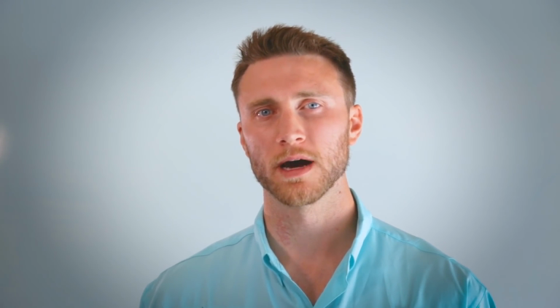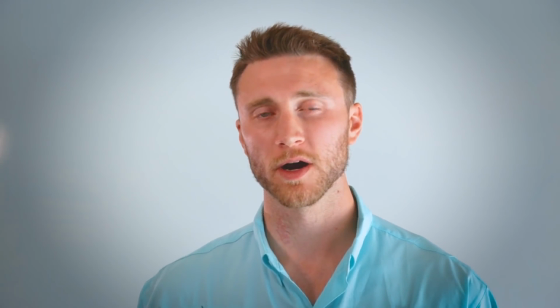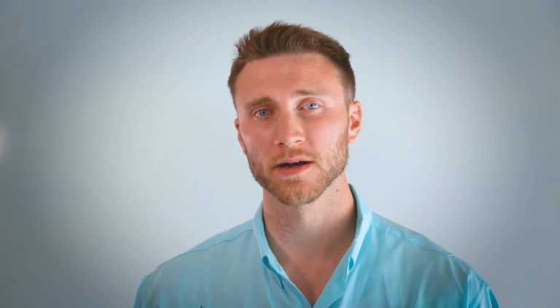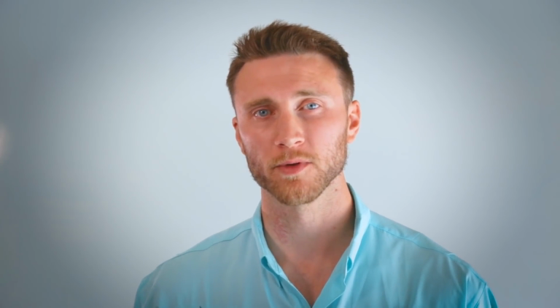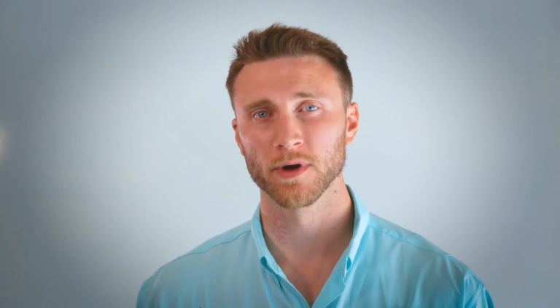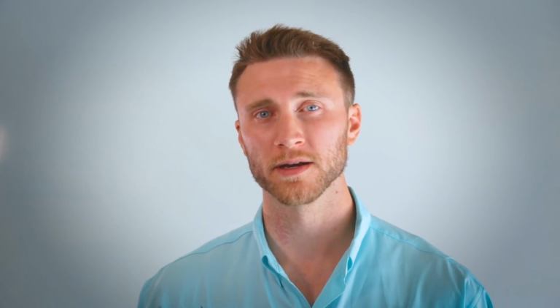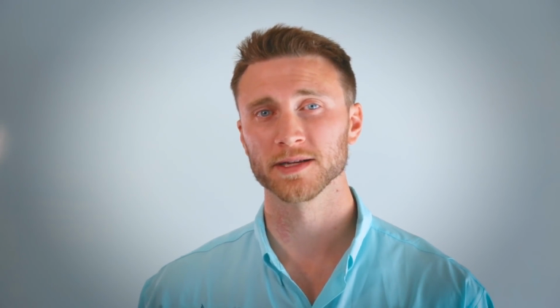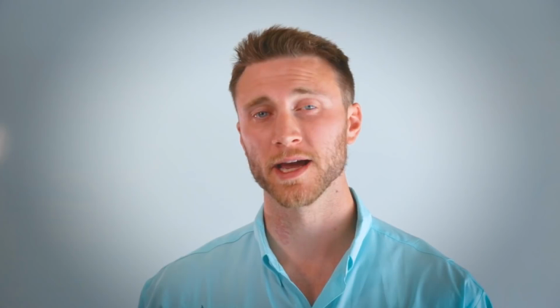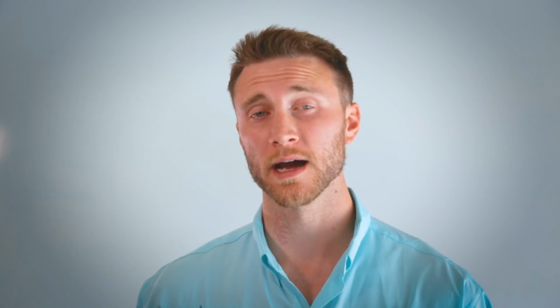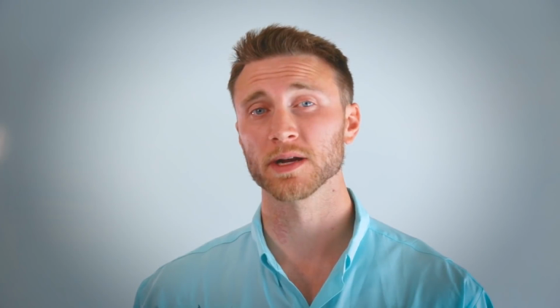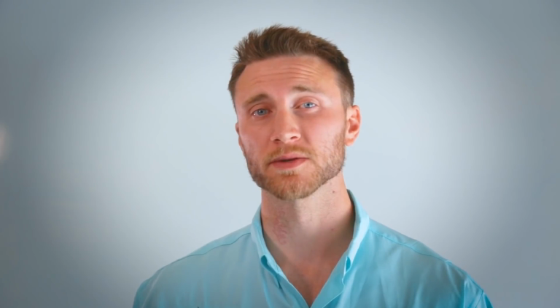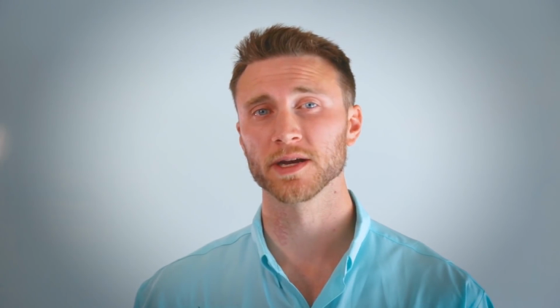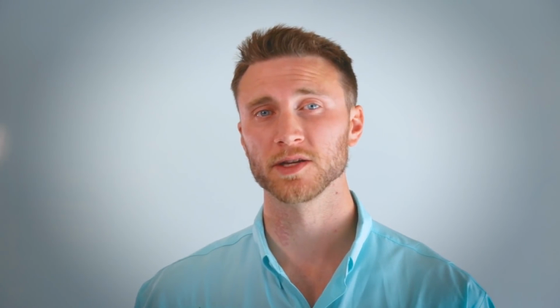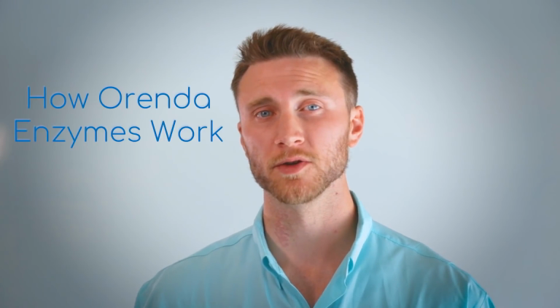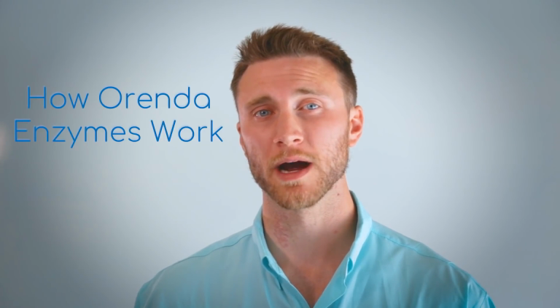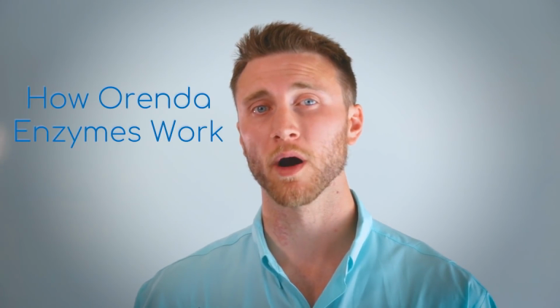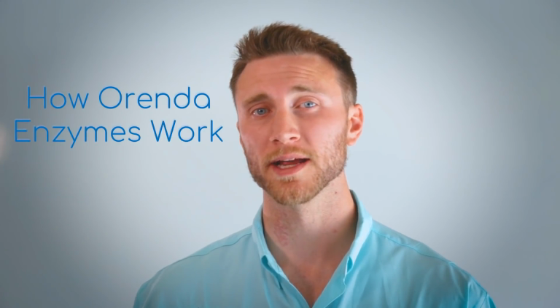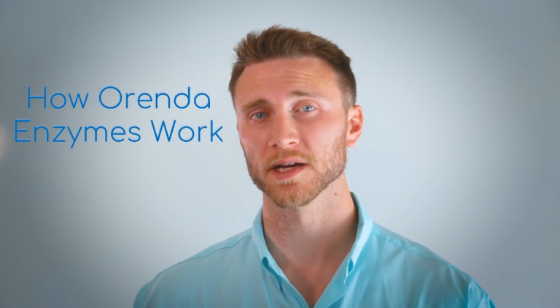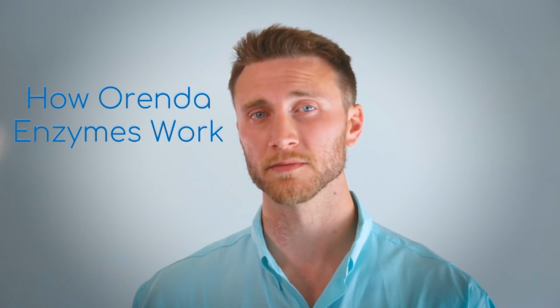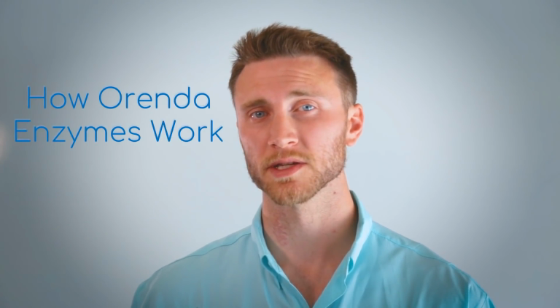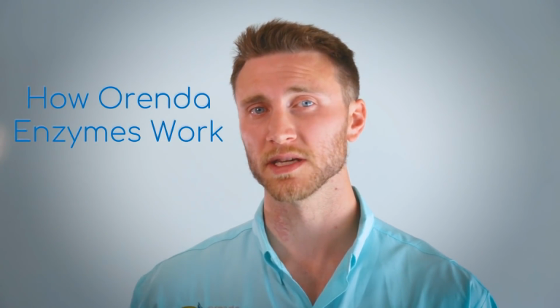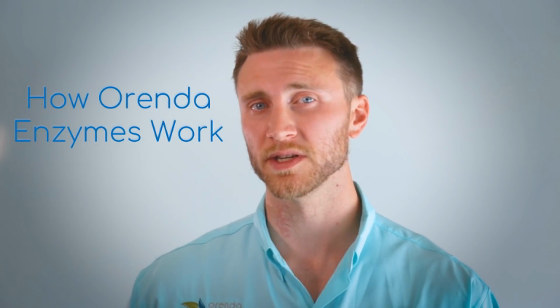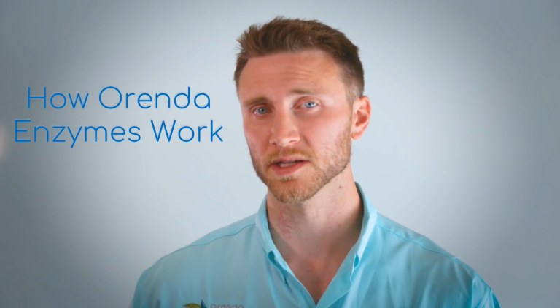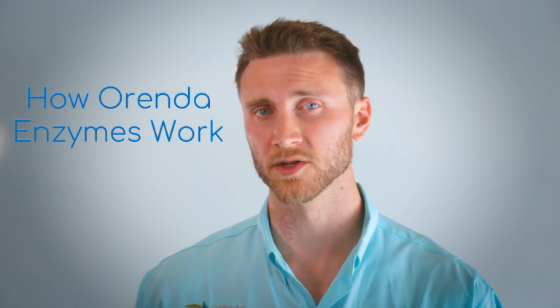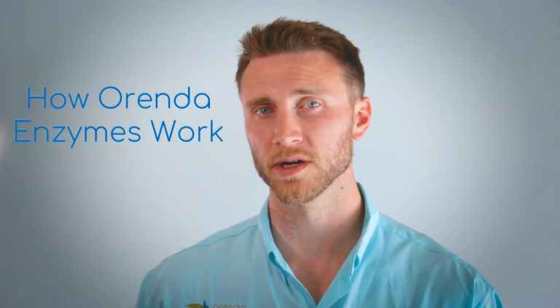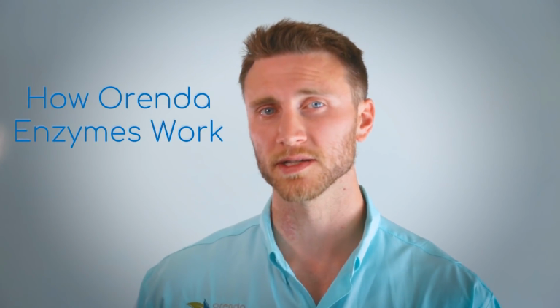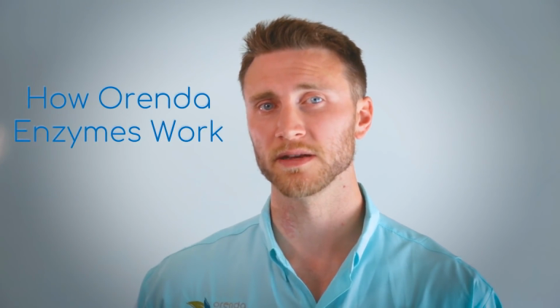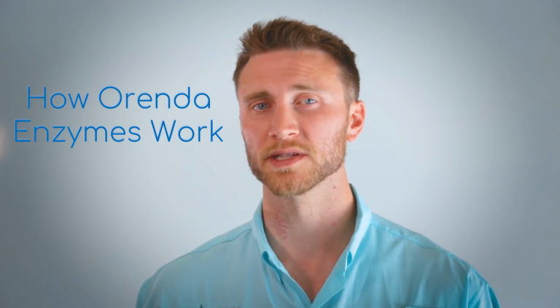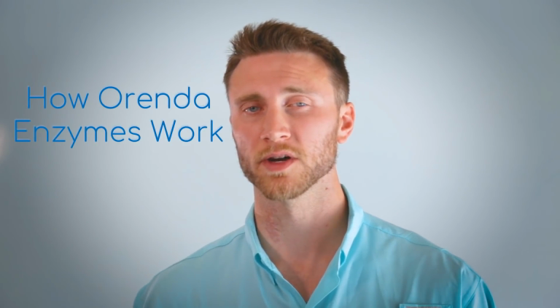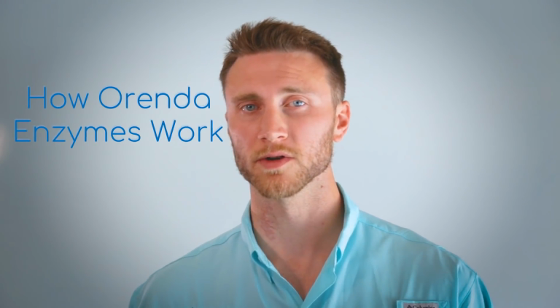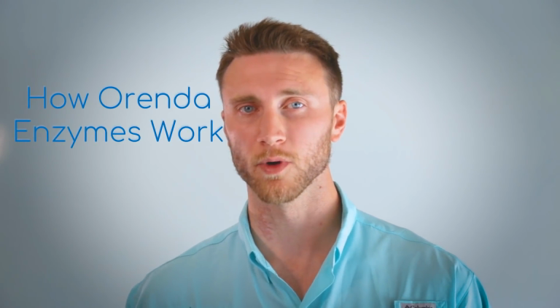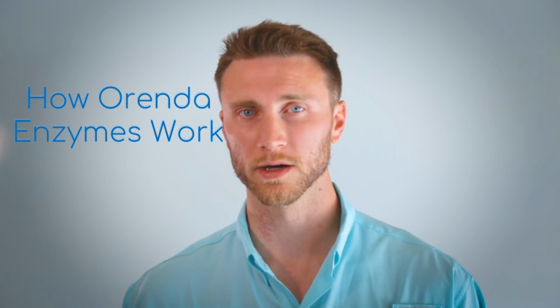I'm Eric Knight with Arenda, and today I'm going to explain to you how our enzymes CV600 and CV700 work.